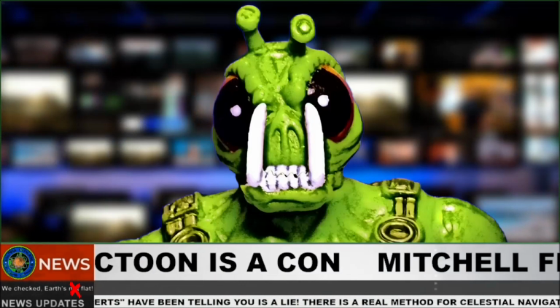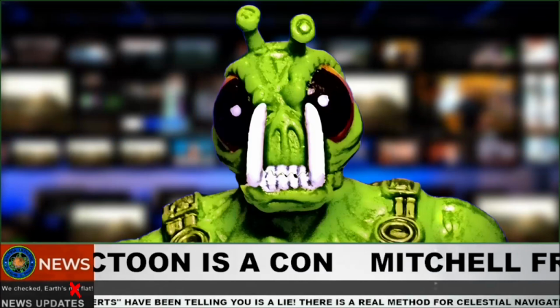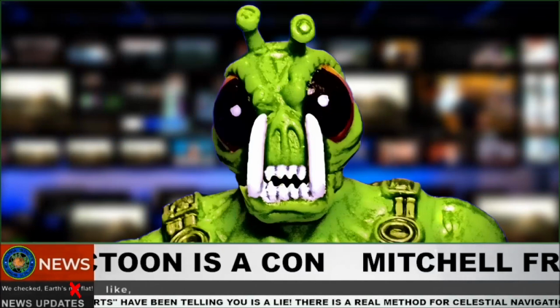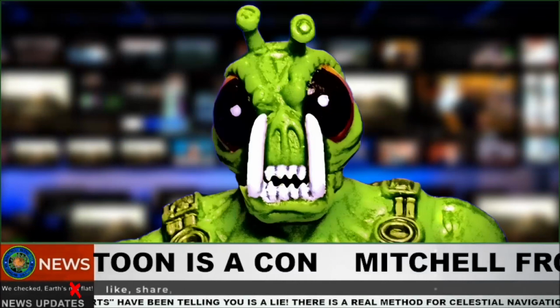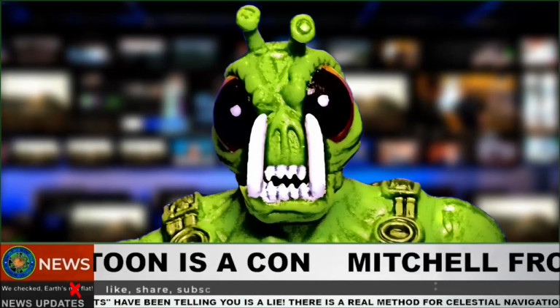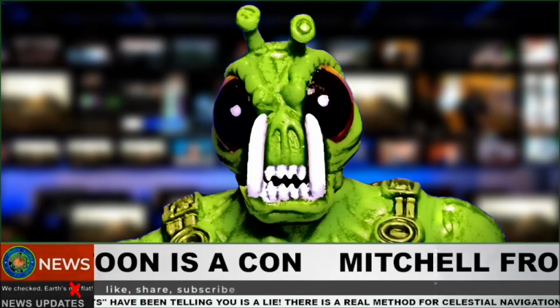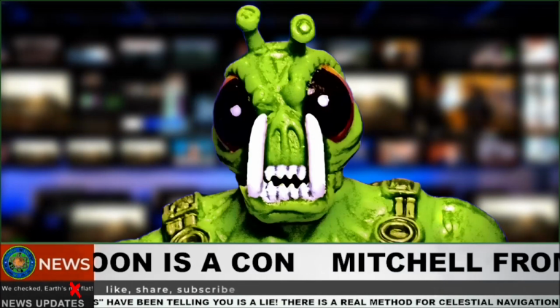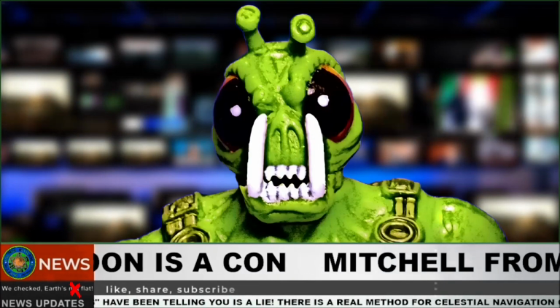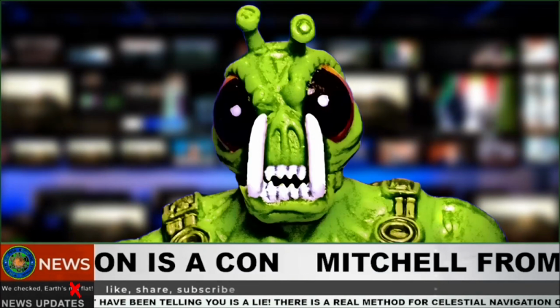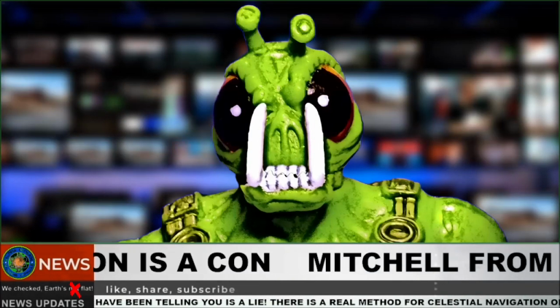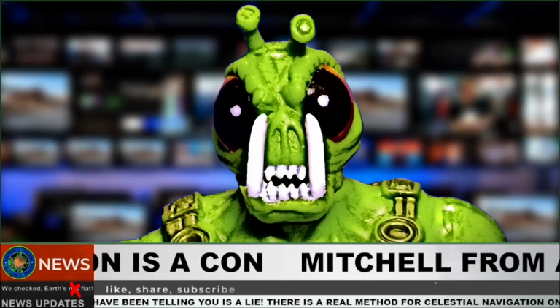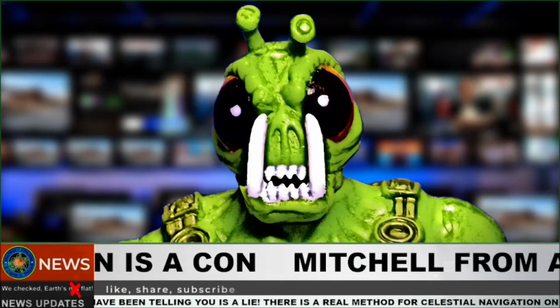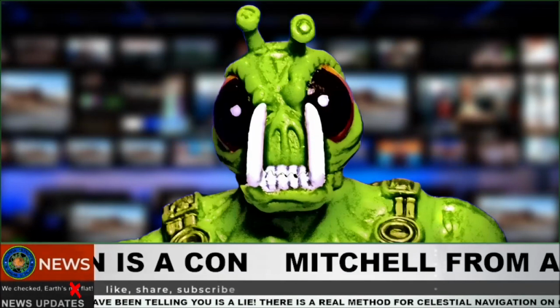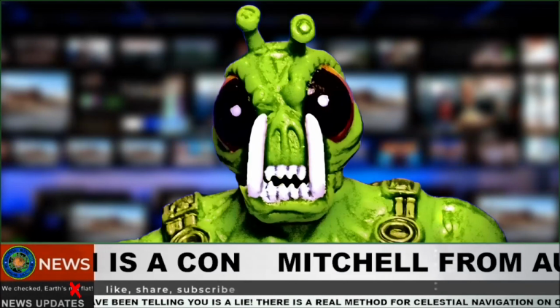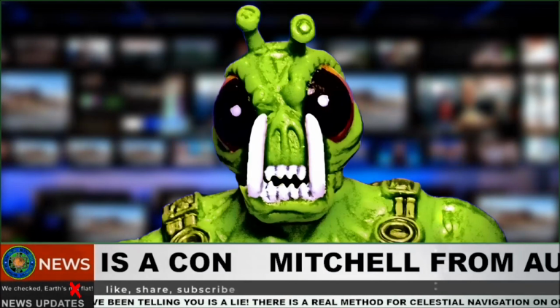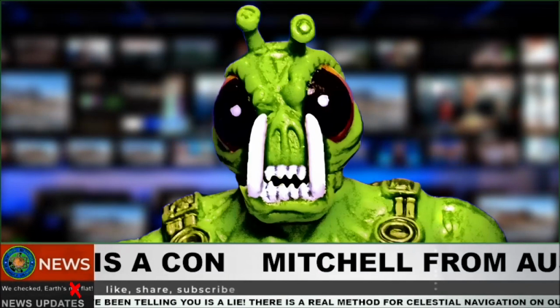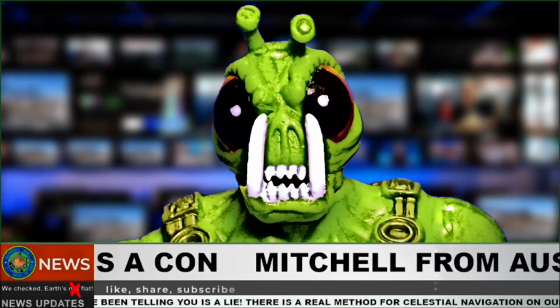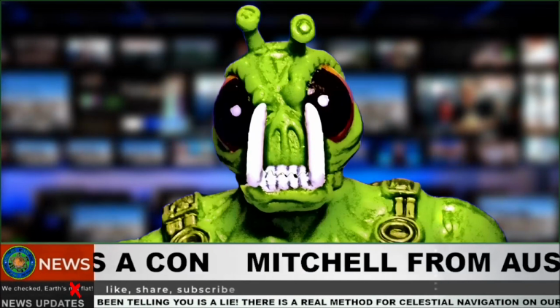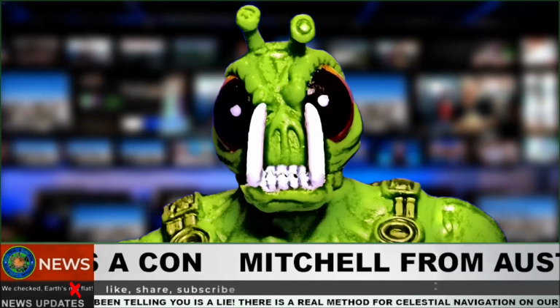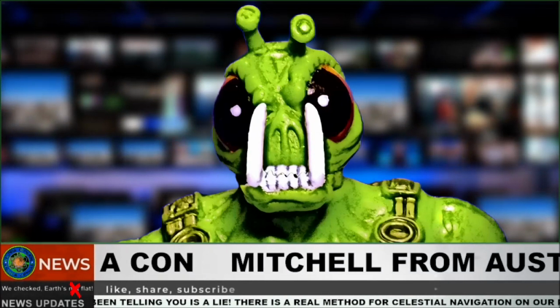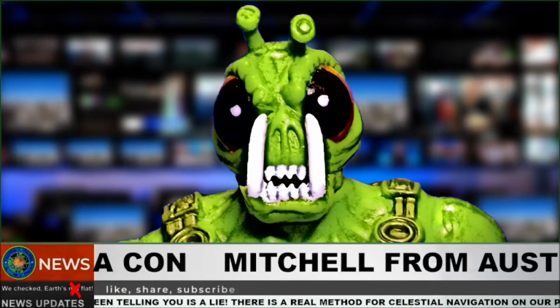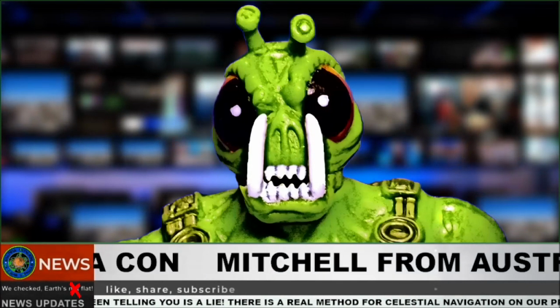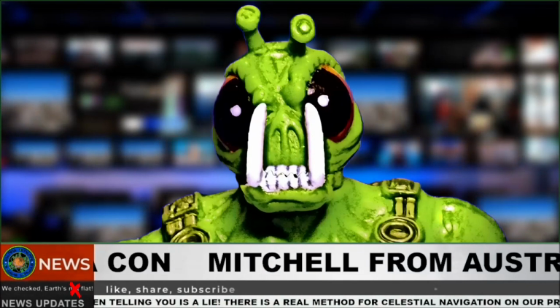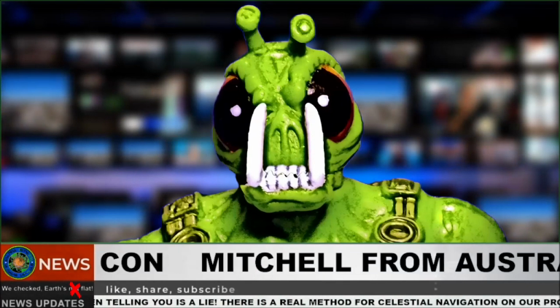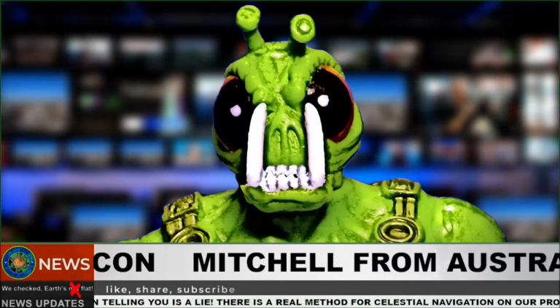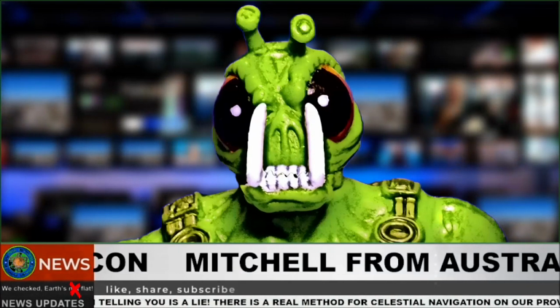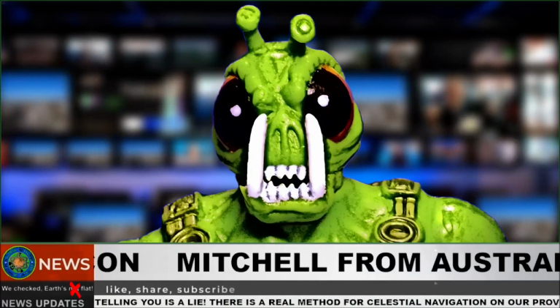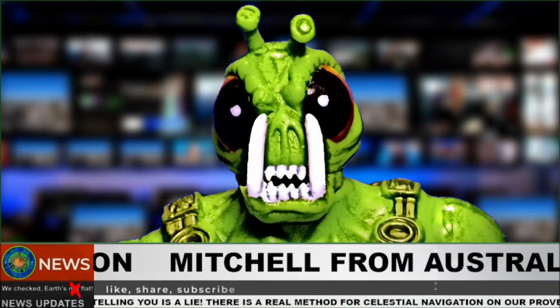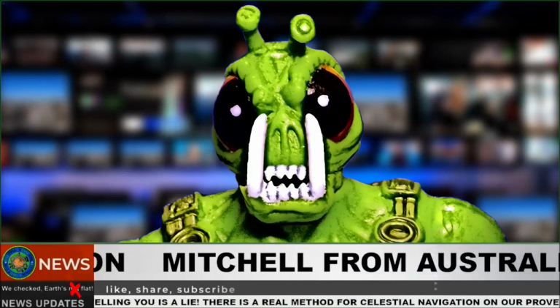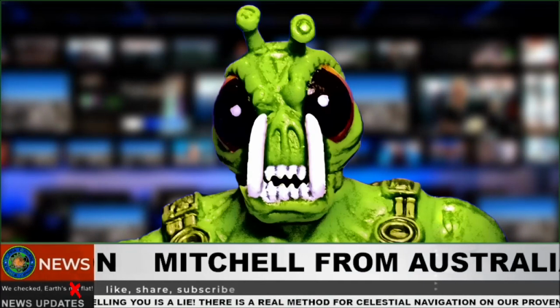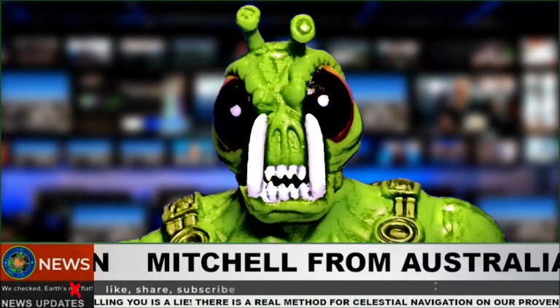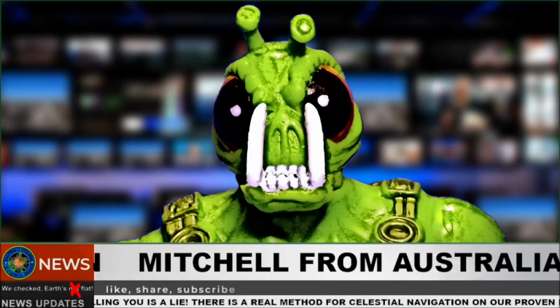Earth is flat, you liars. I just proved it, so get over it. I'm Loki Fish Mars, the real flat earth navigation expert.